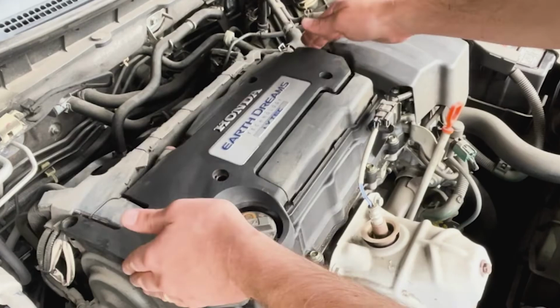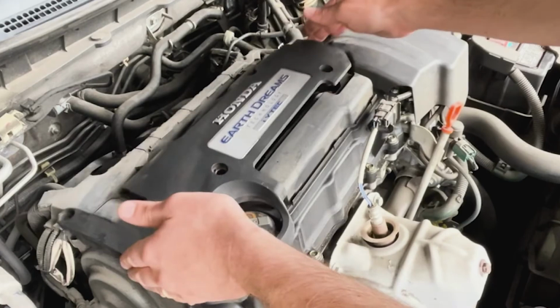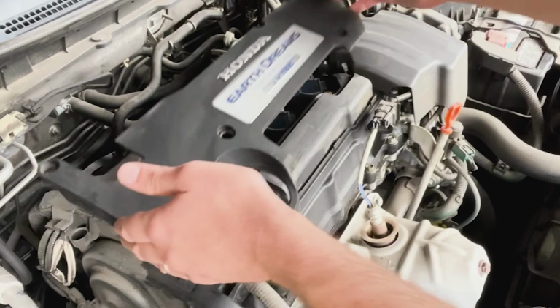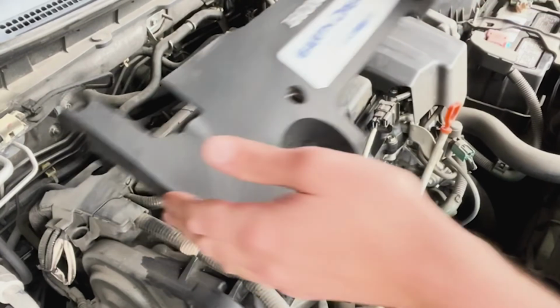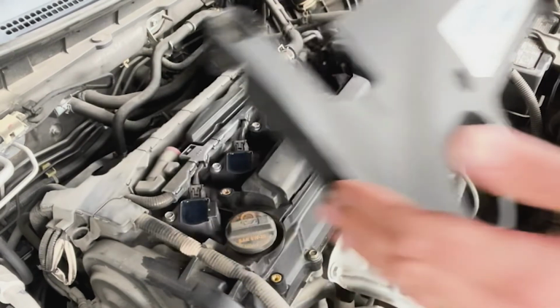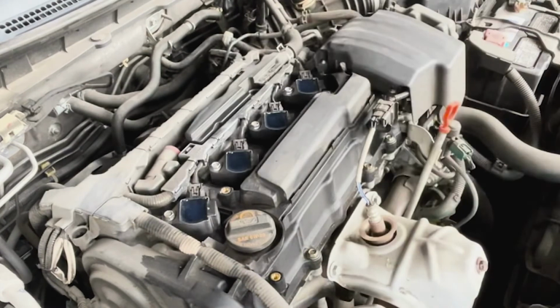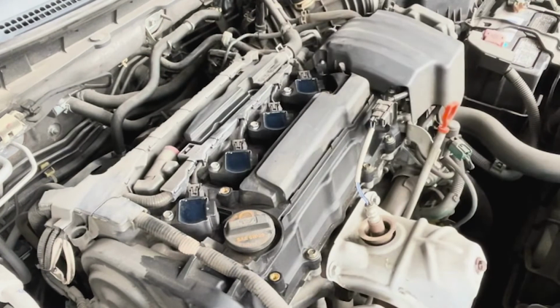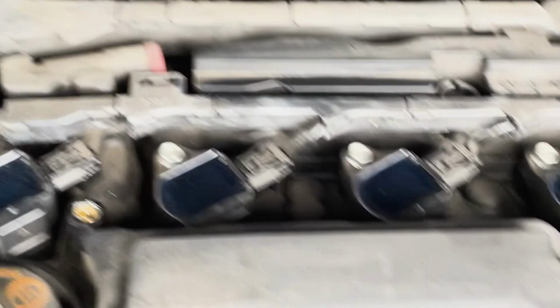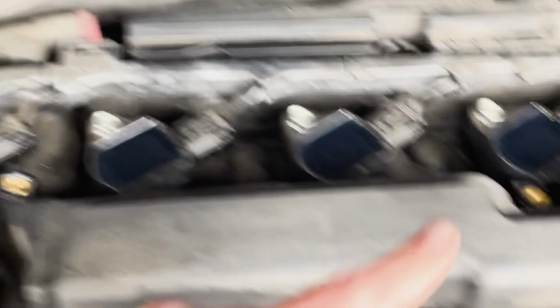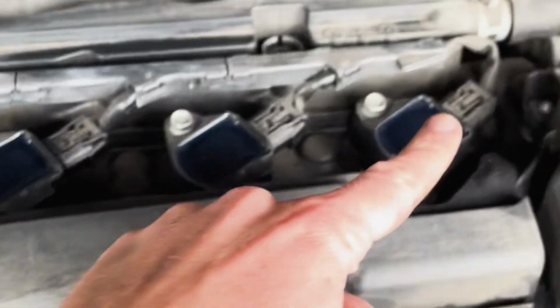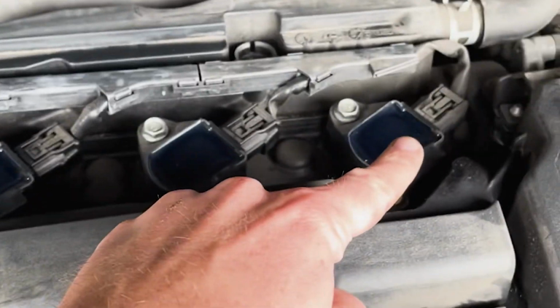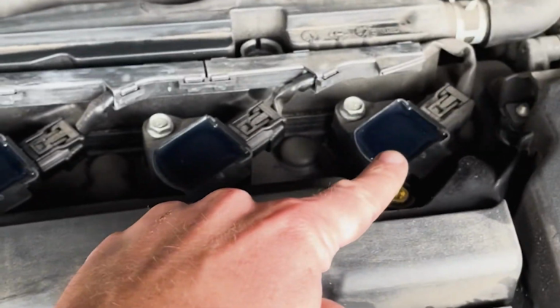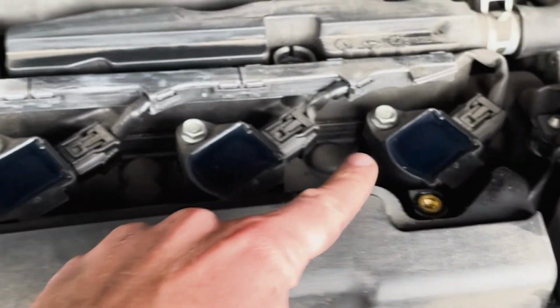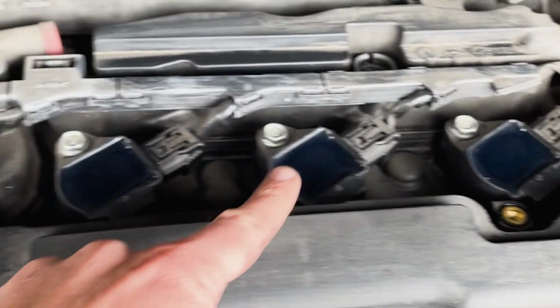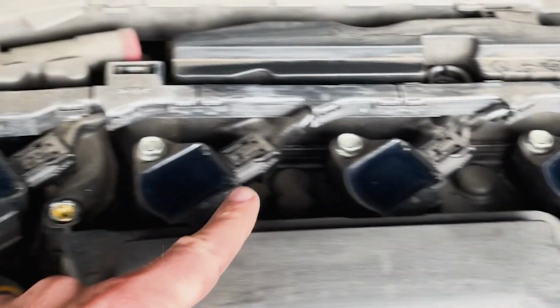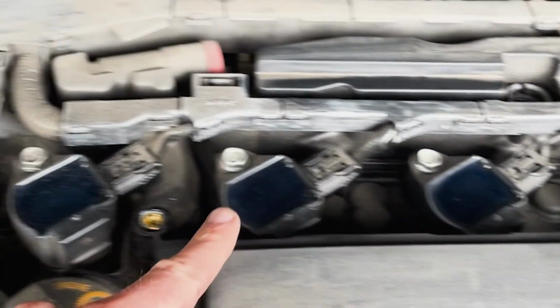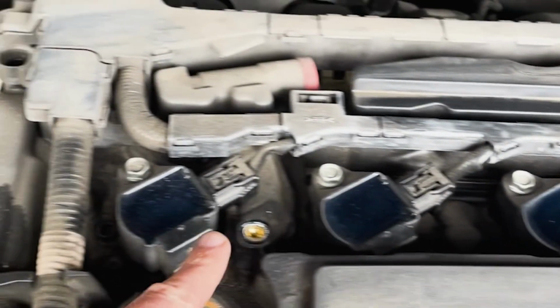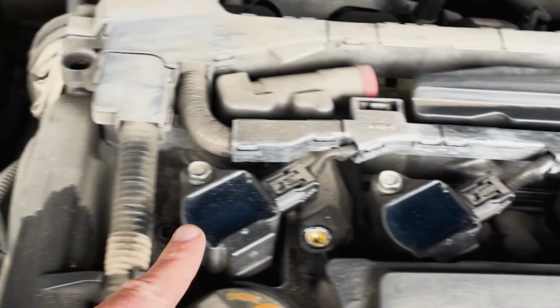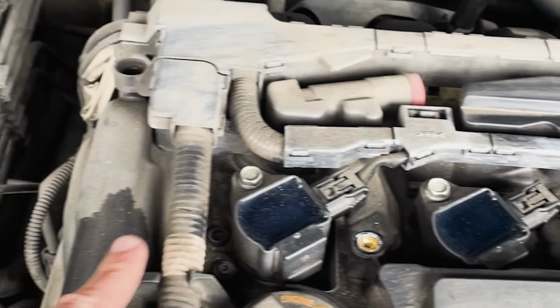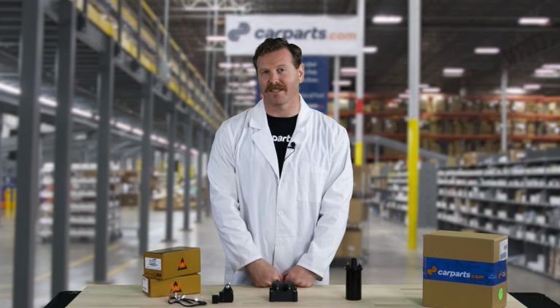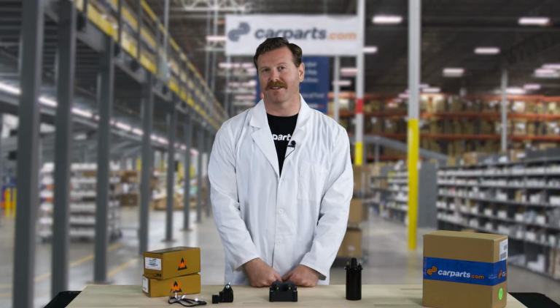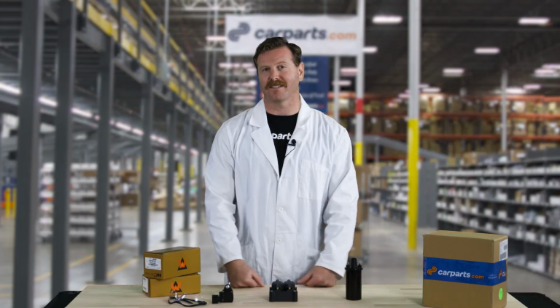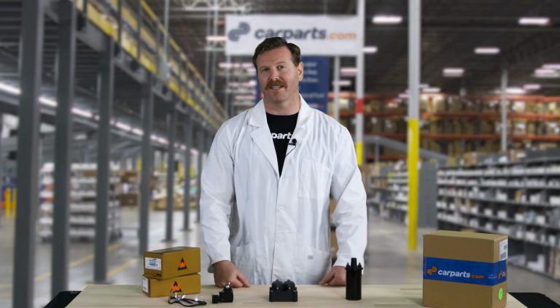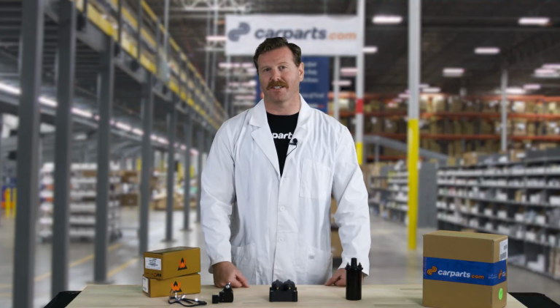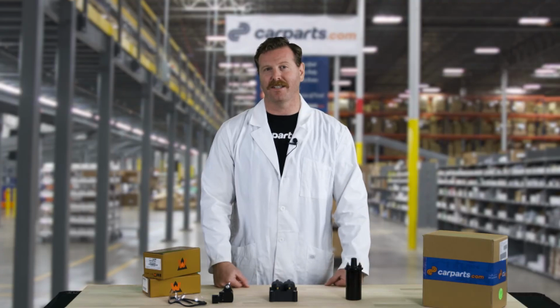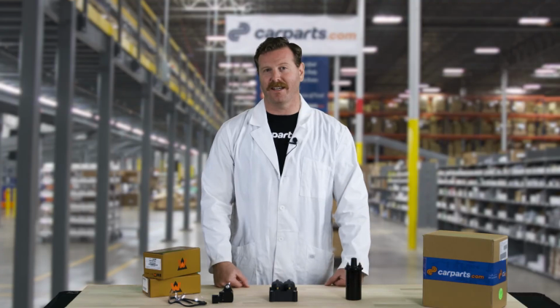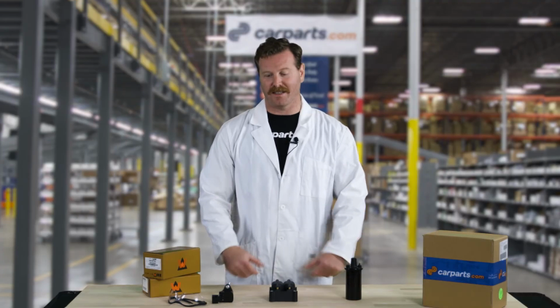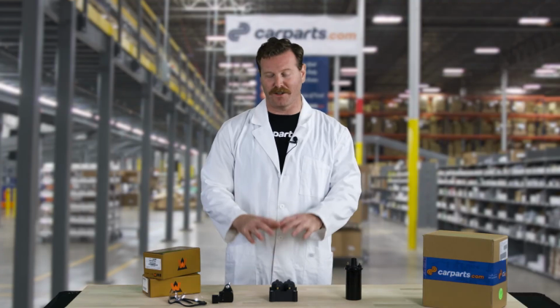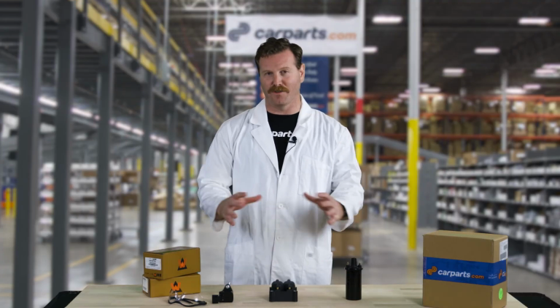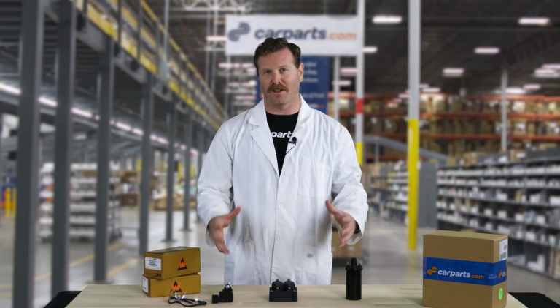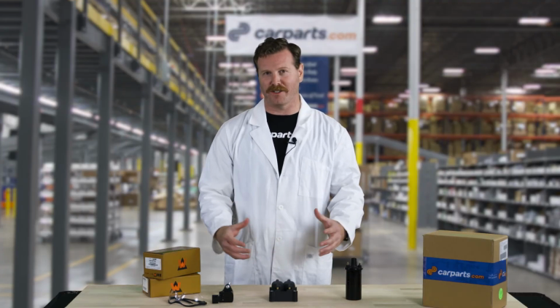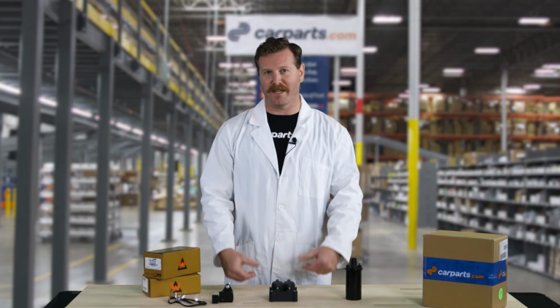The coils on the coil on plug system are usually mounted to the valve cover, which allows for a cleaner installation and cleaner overall engine bay.